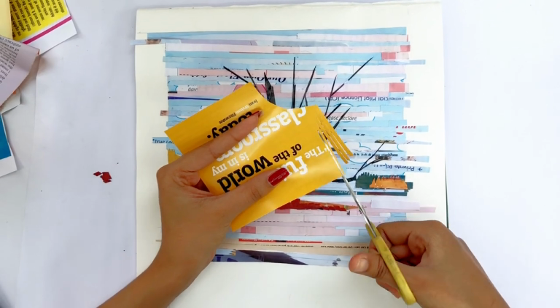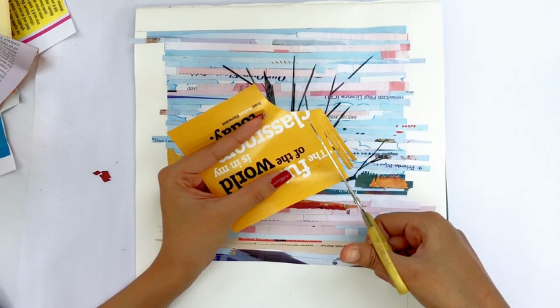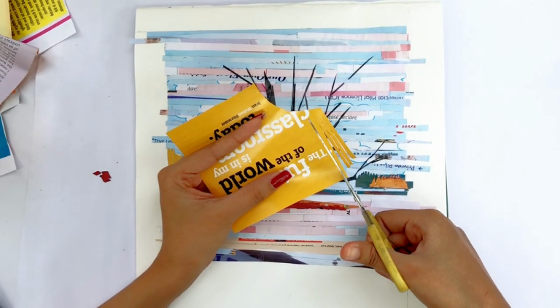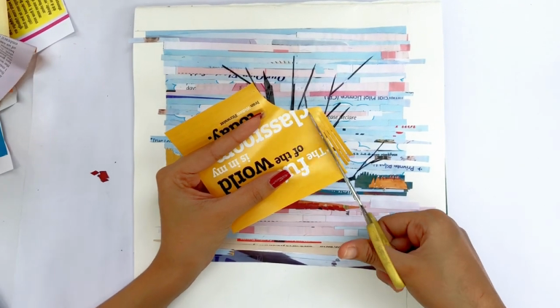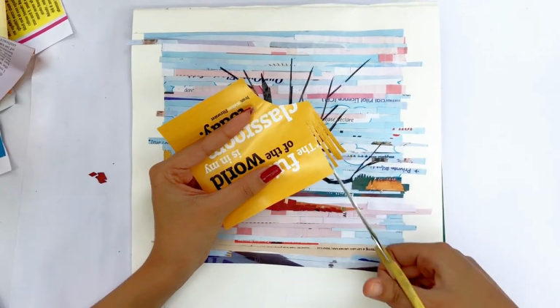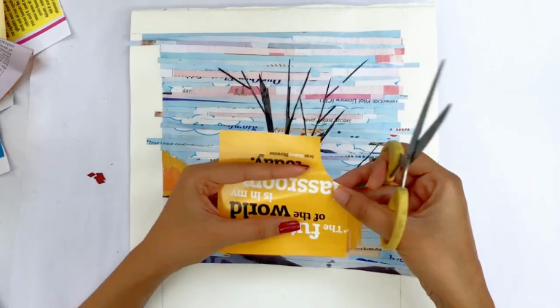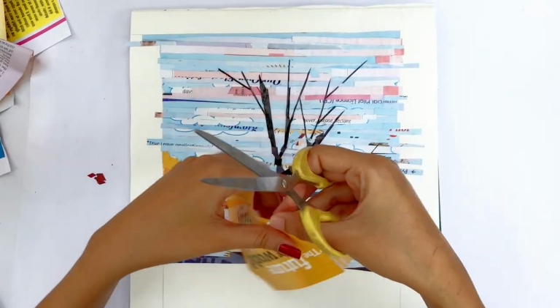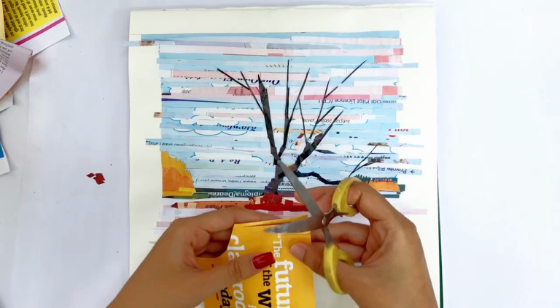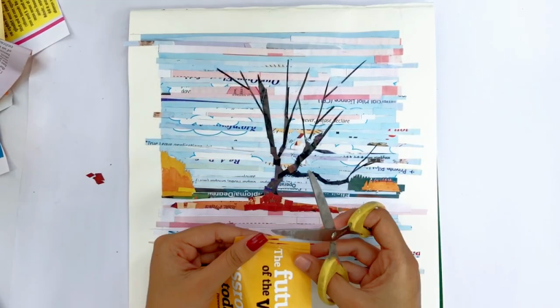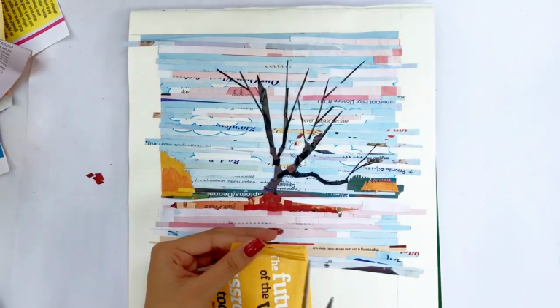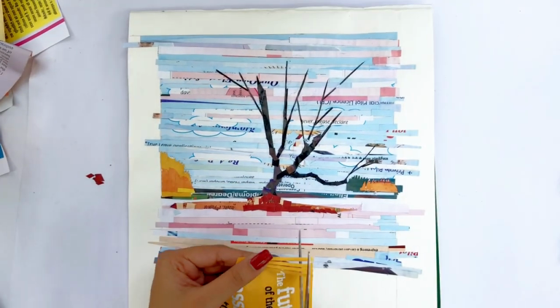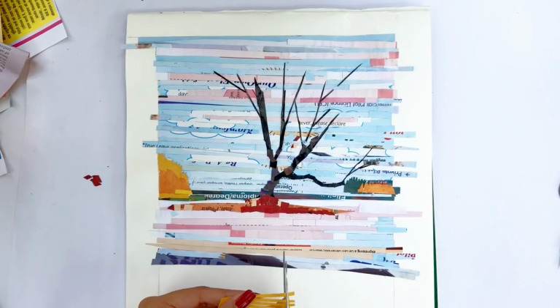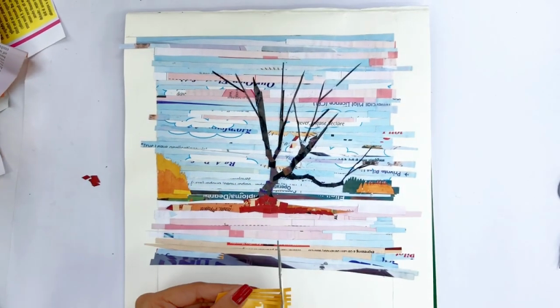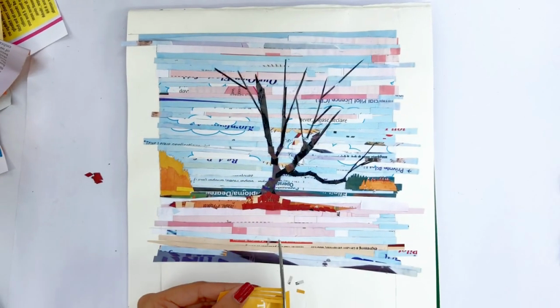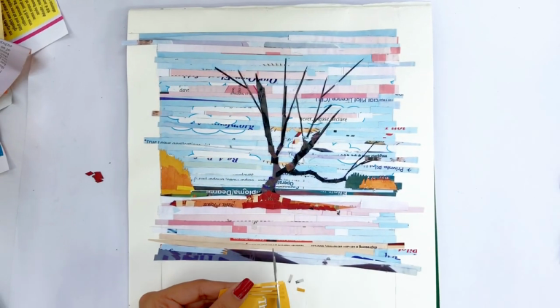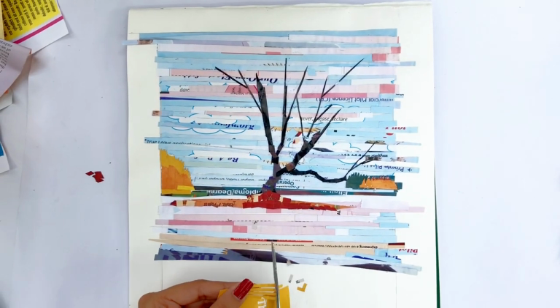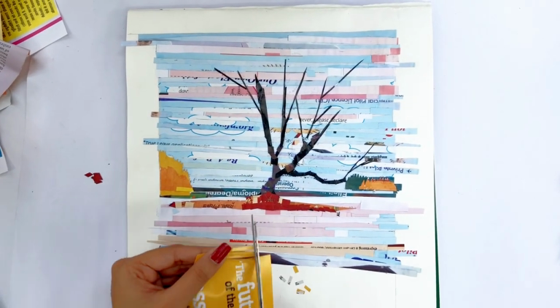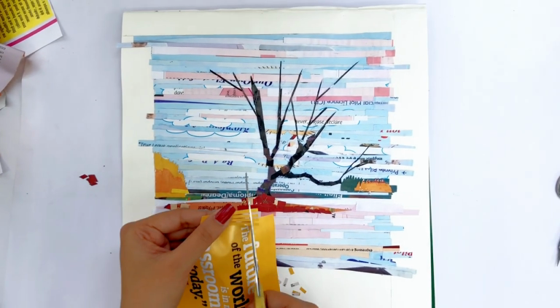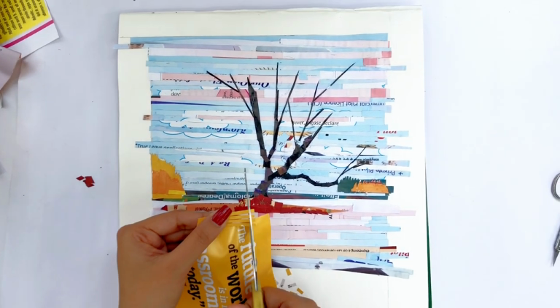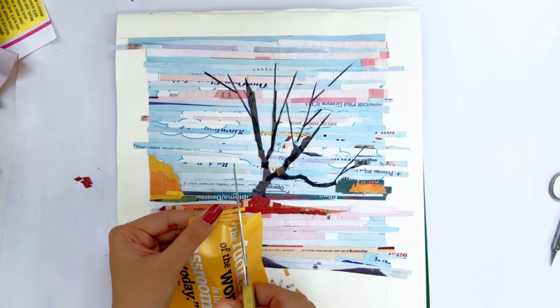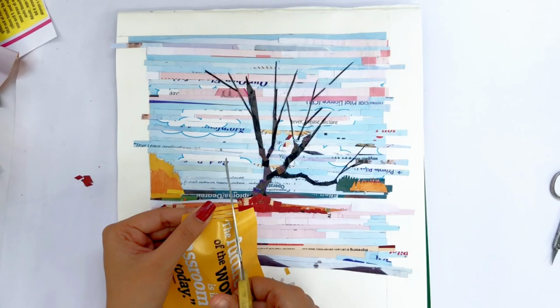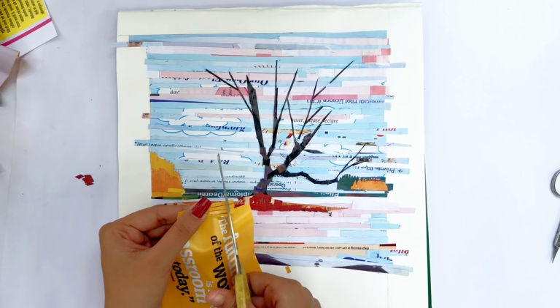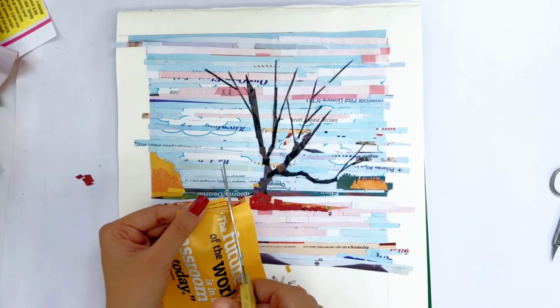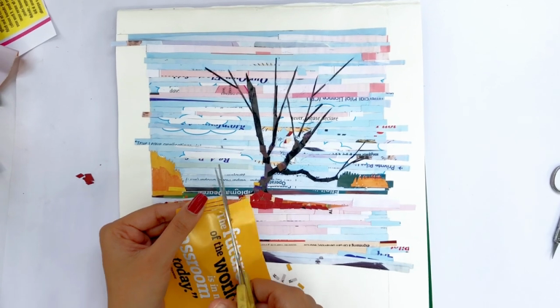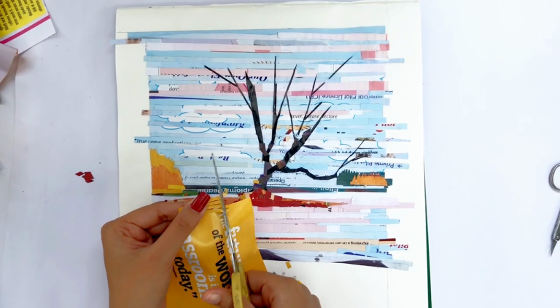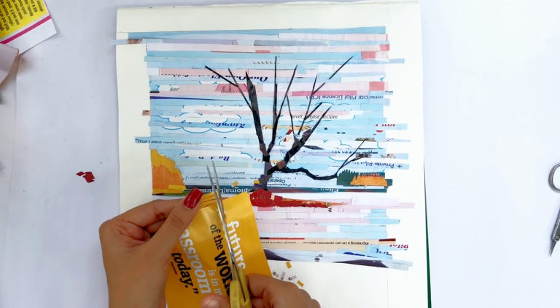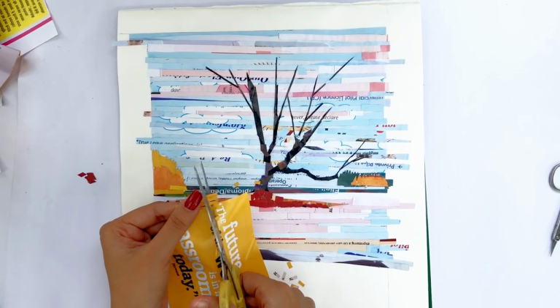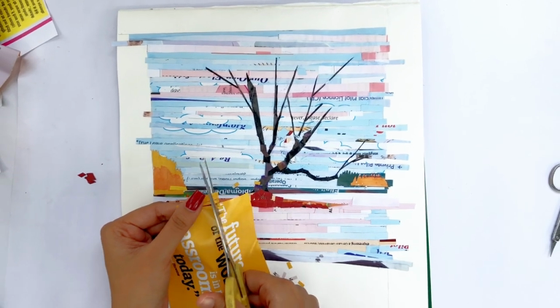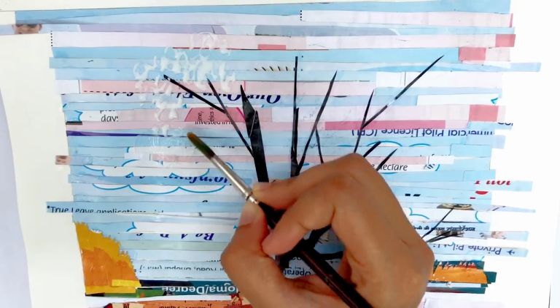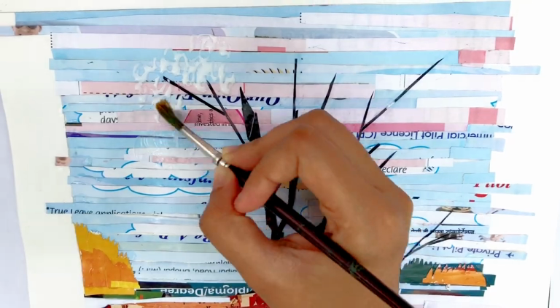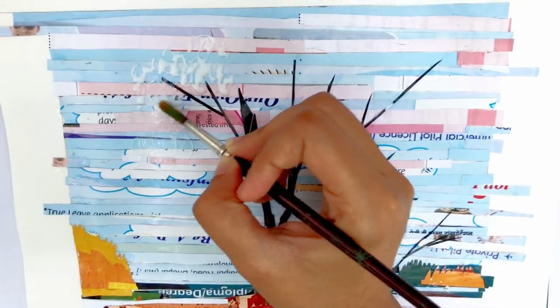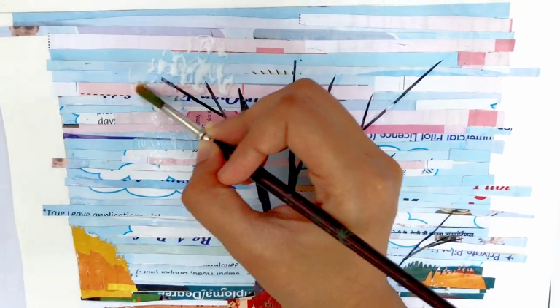To make the tree leaves, I'm cutting tiny rectangular pieces in different shades.